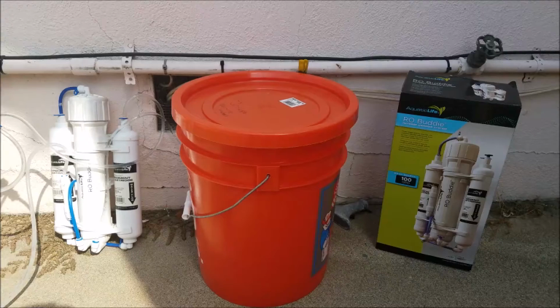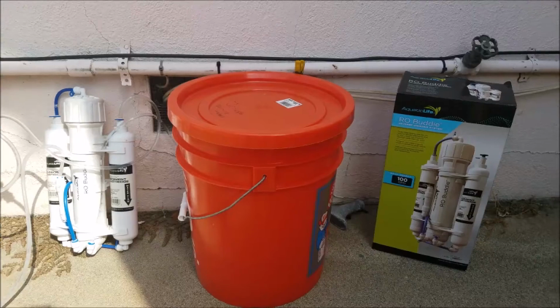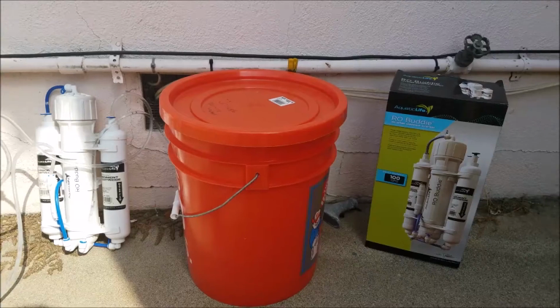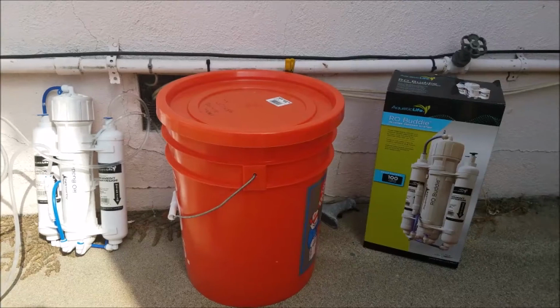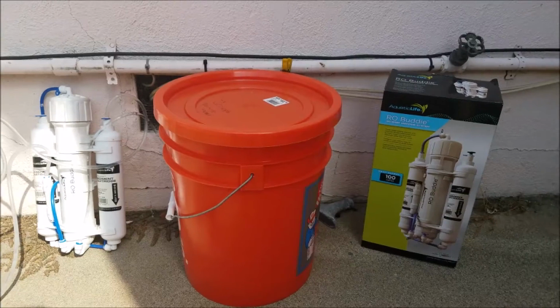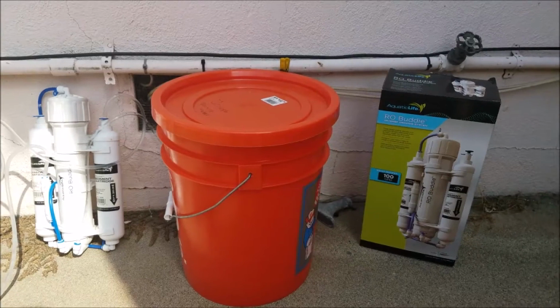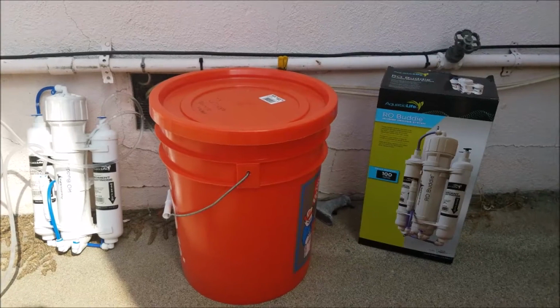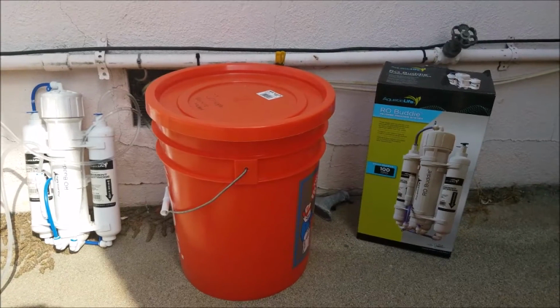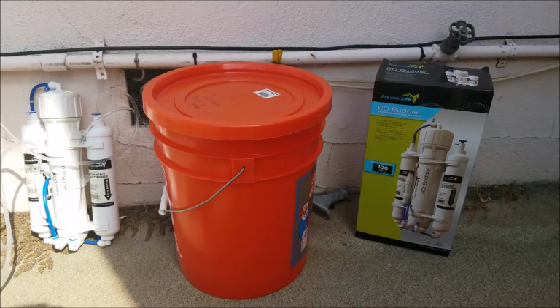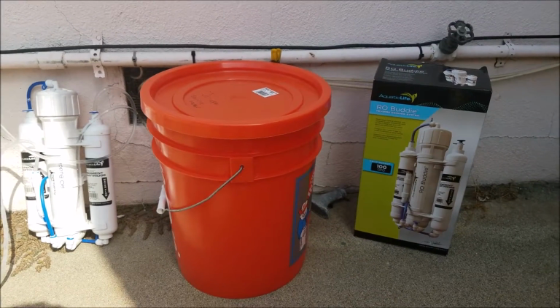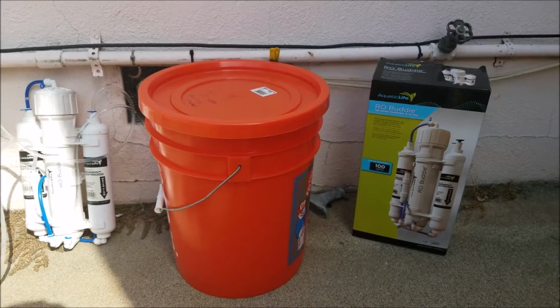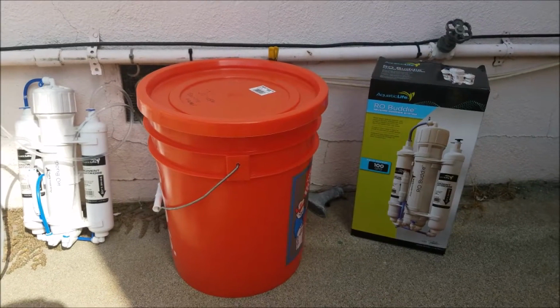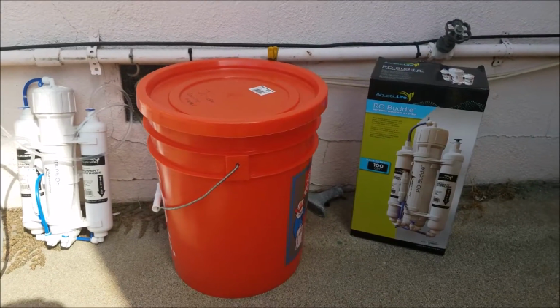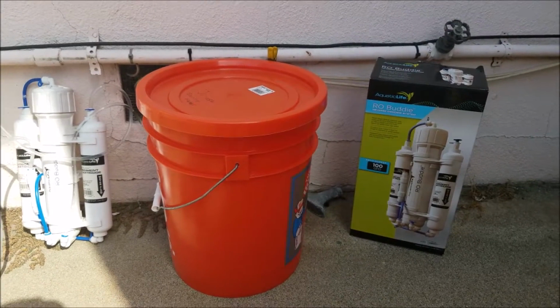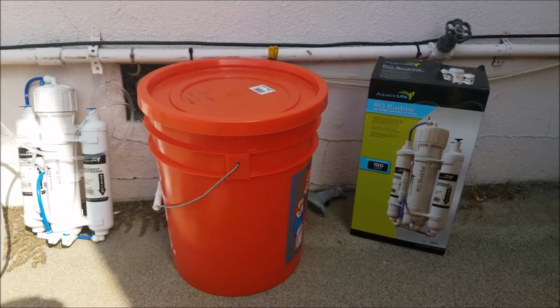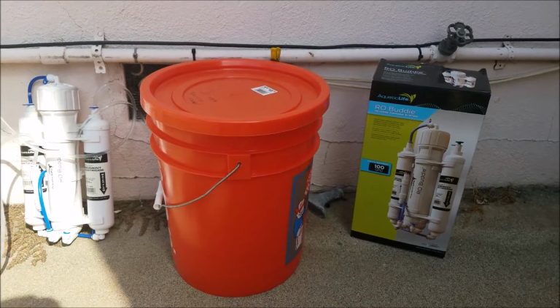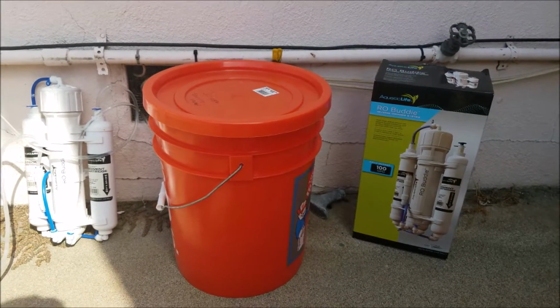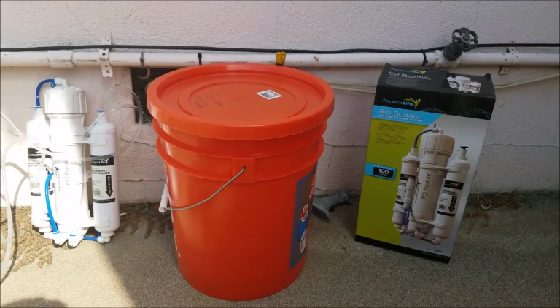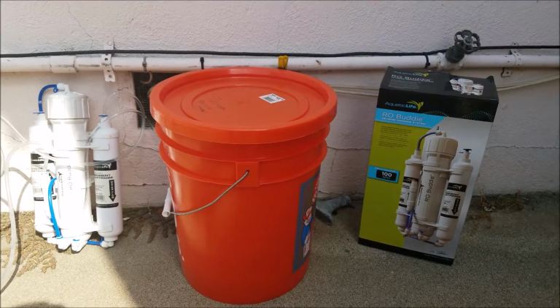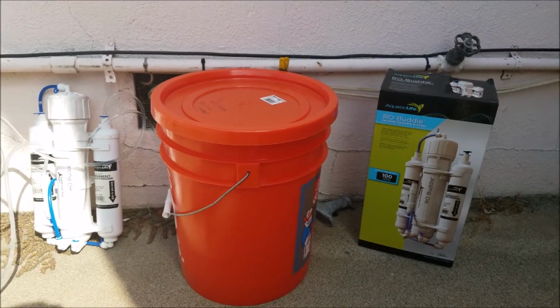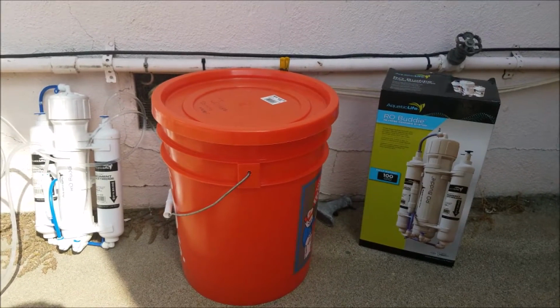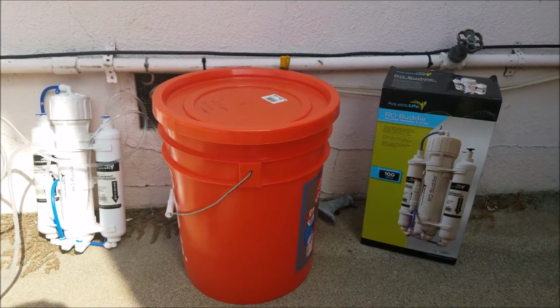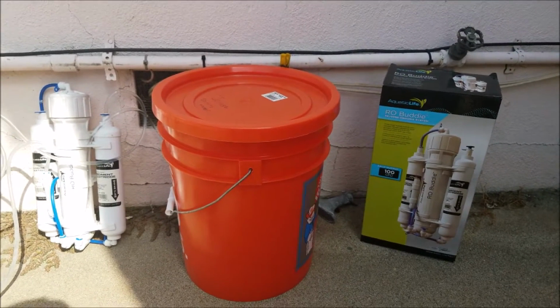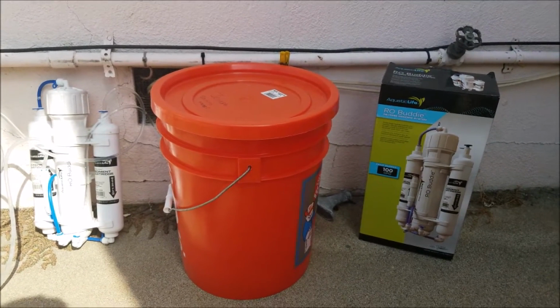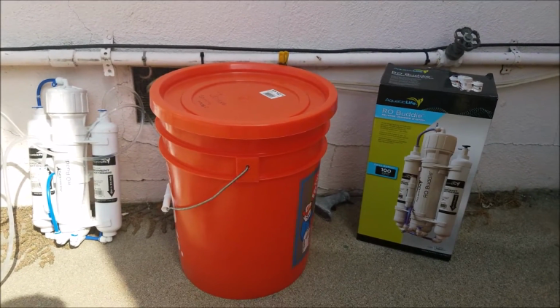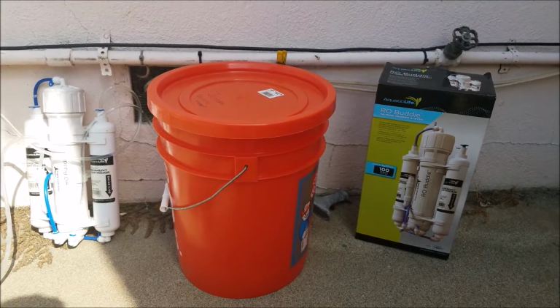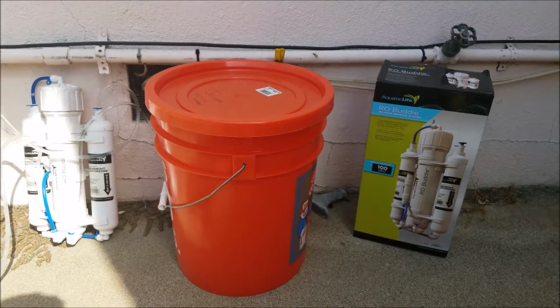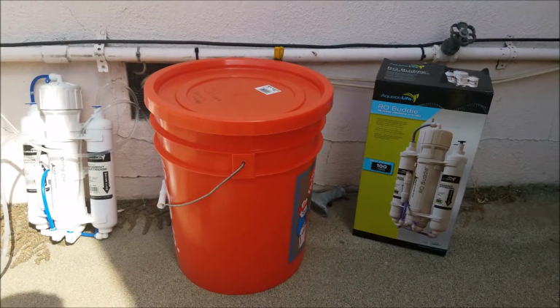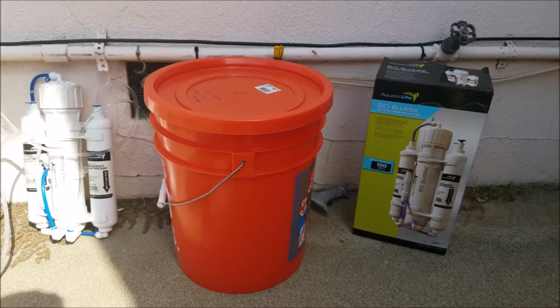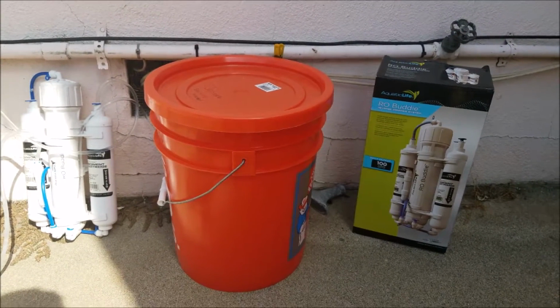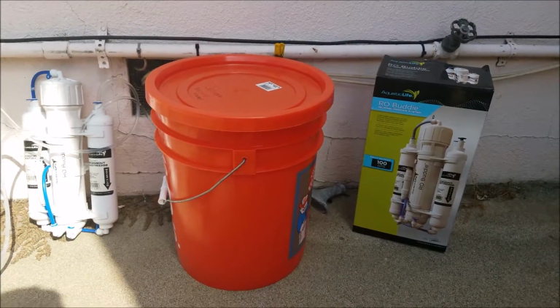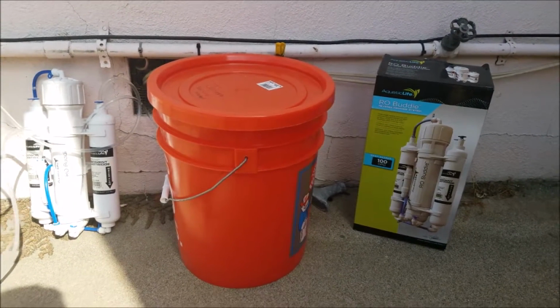Hello YouTube. I'm going to be making a video today on how I make my RO water for my shrimp tank.